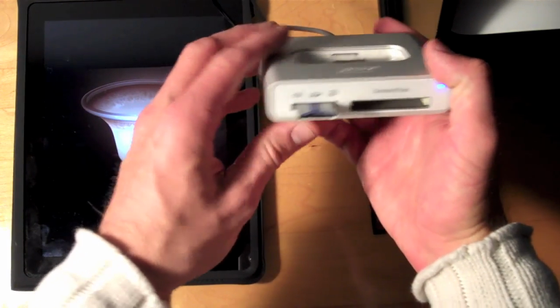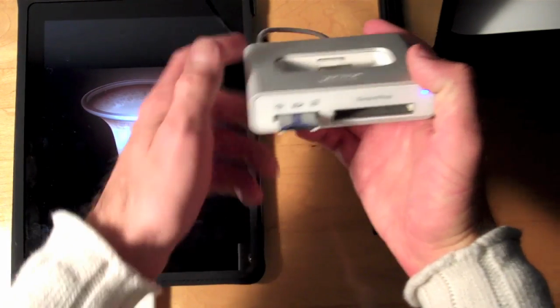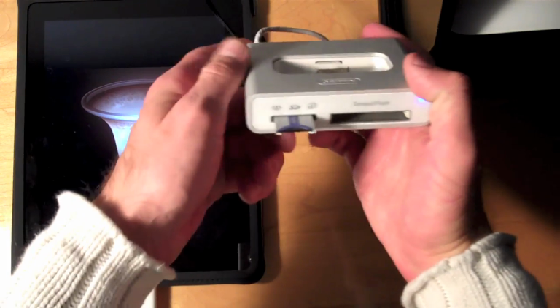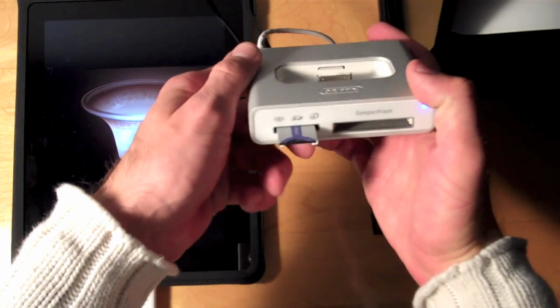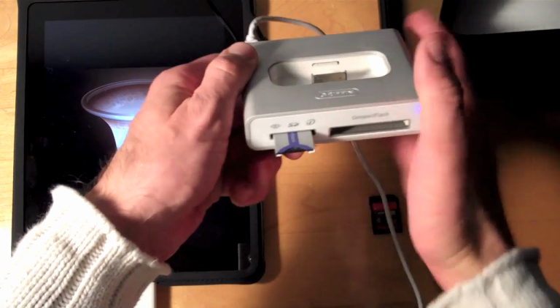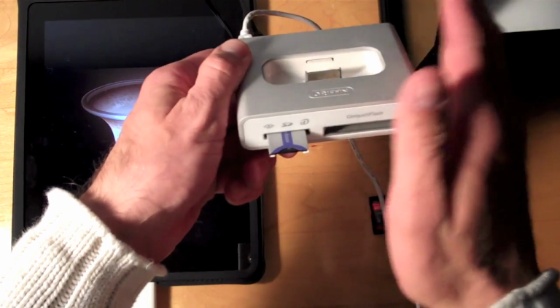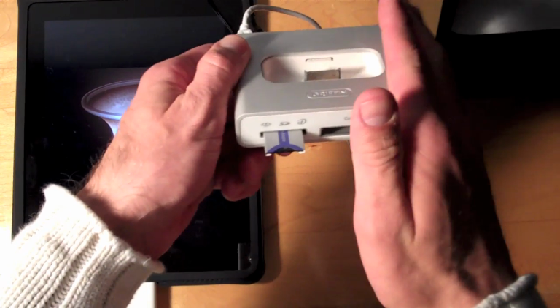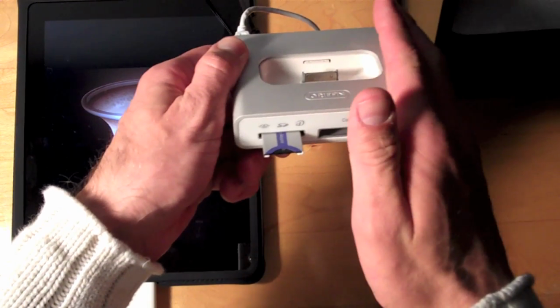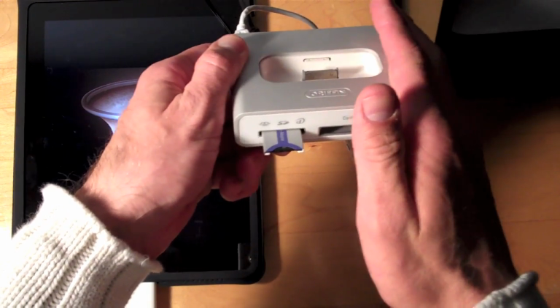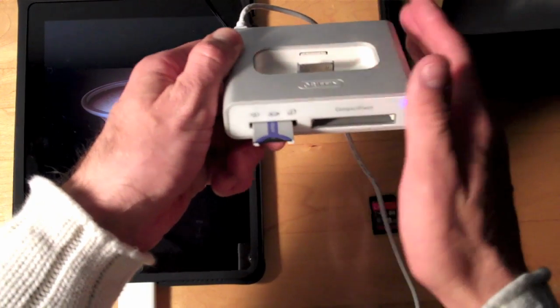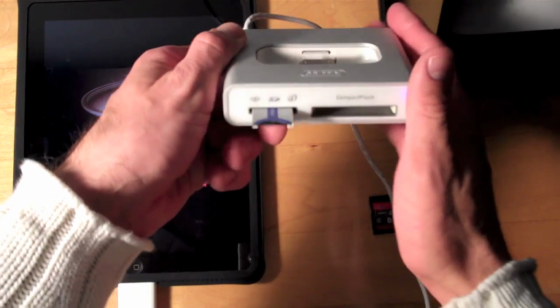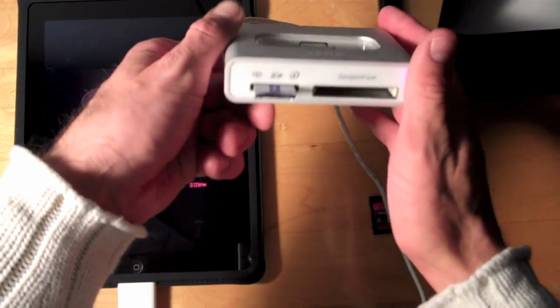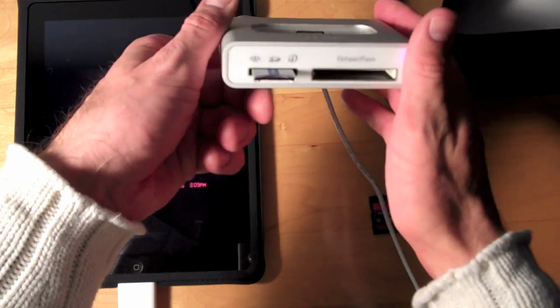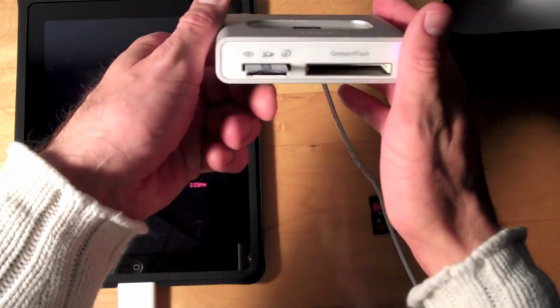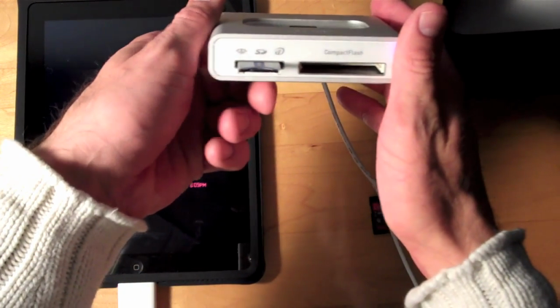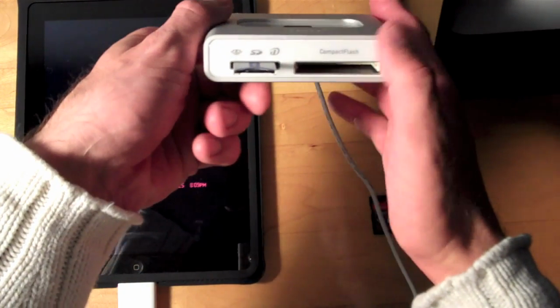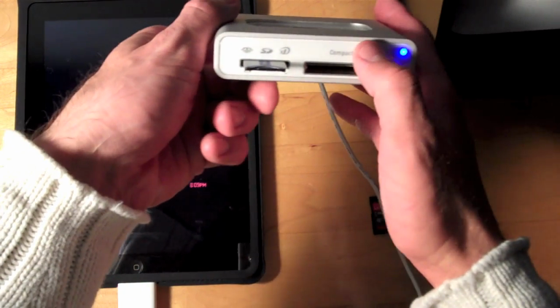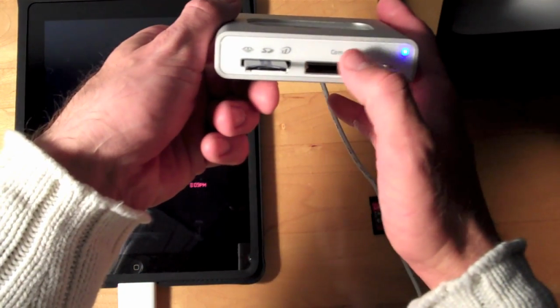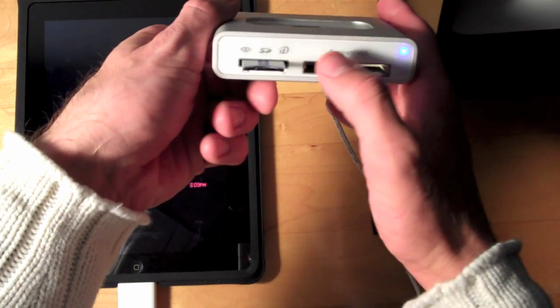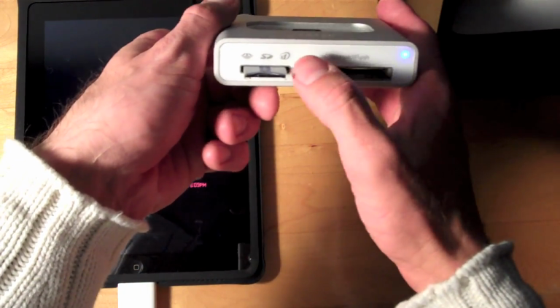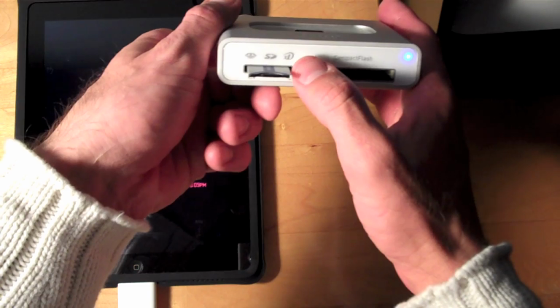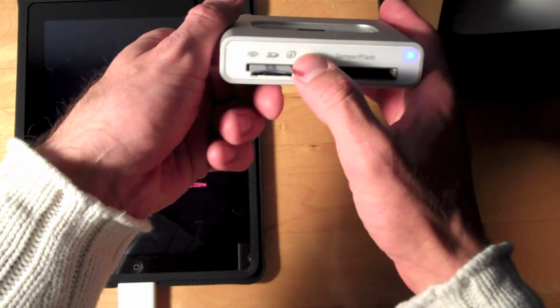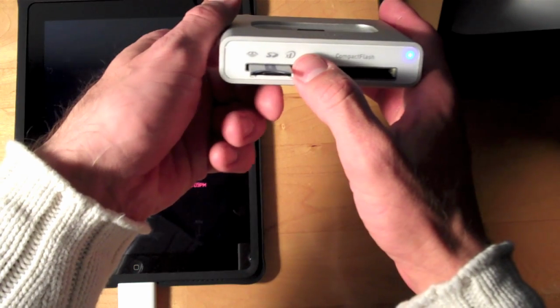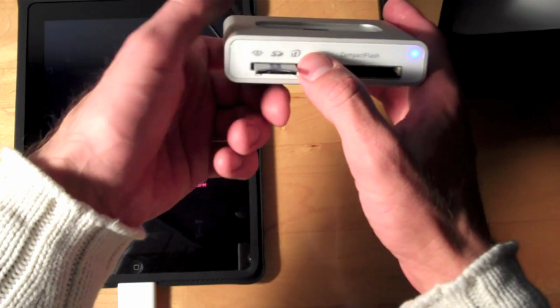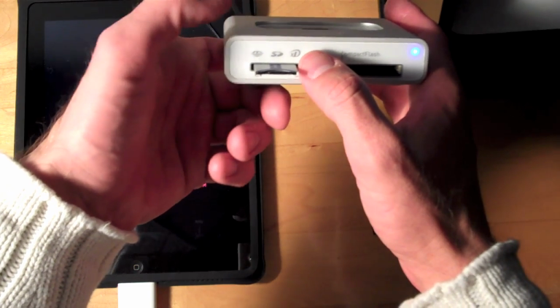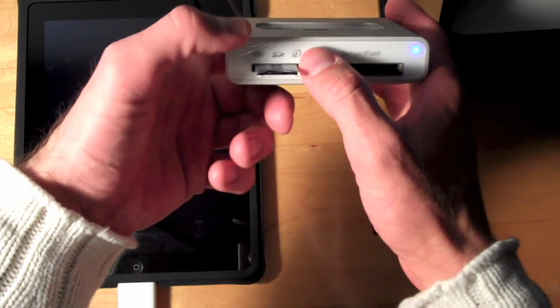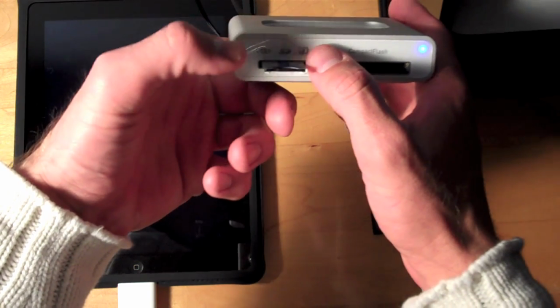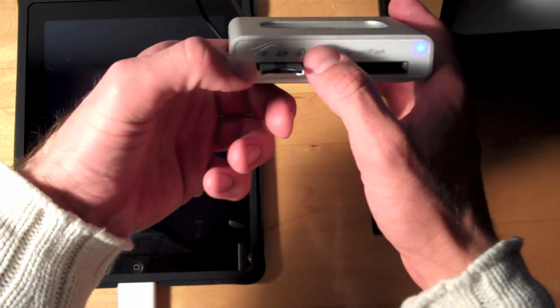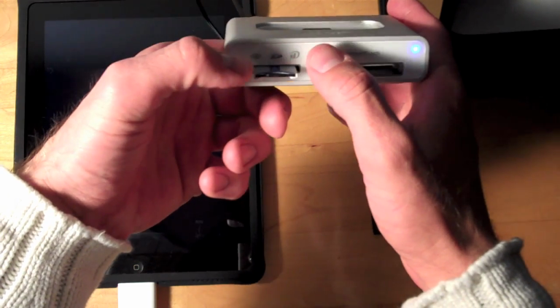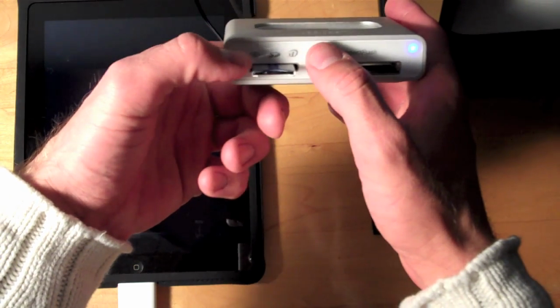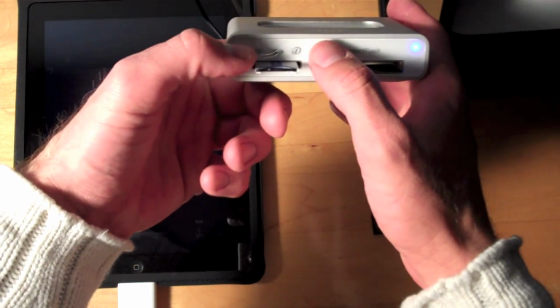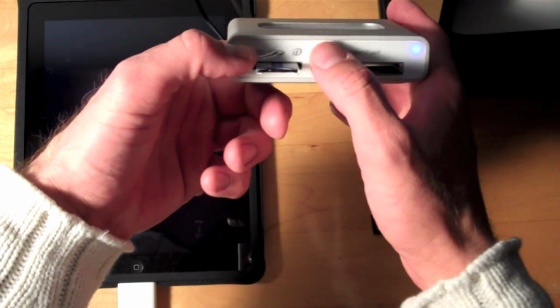Assuming that this would work for any other media, you should be able to use compact flash, XD, SD, and memory stick.